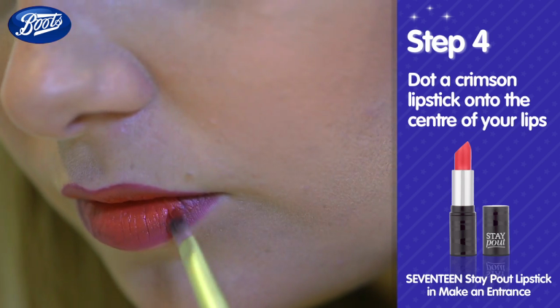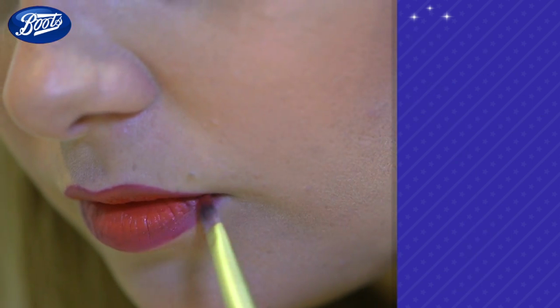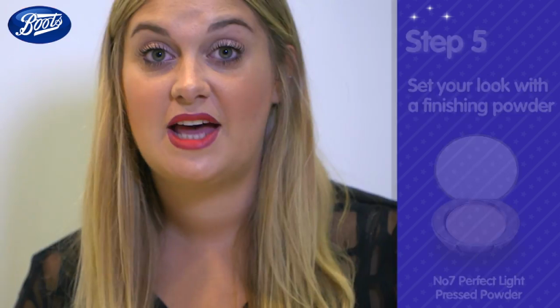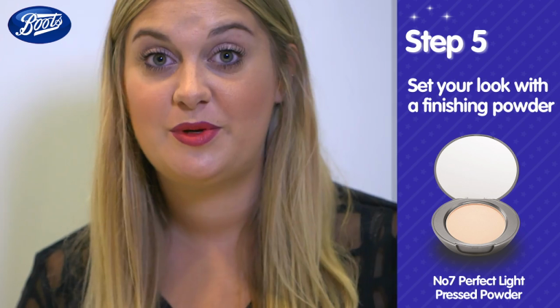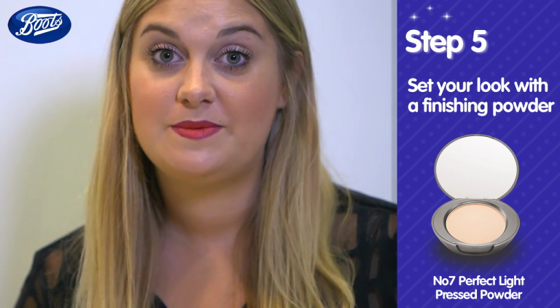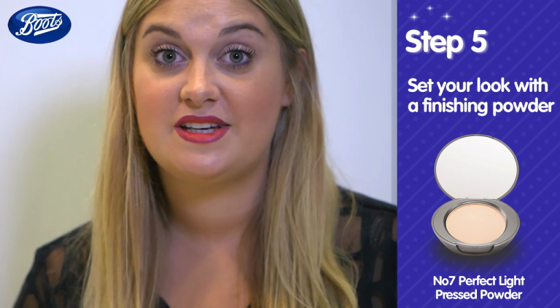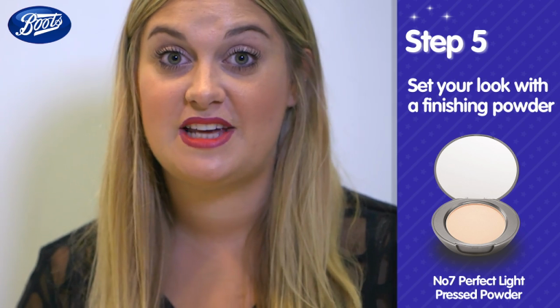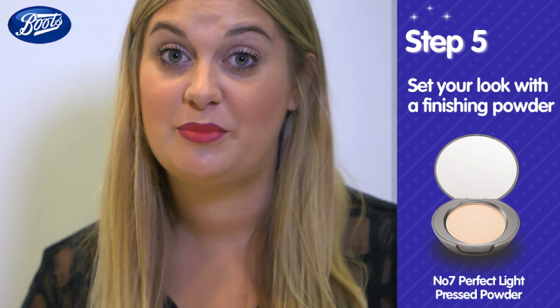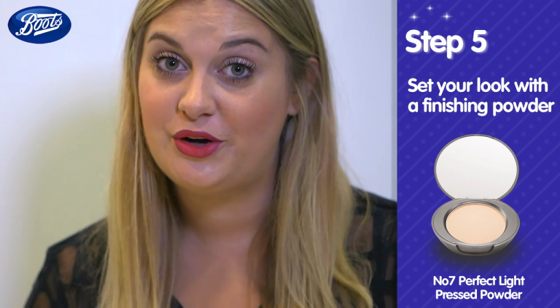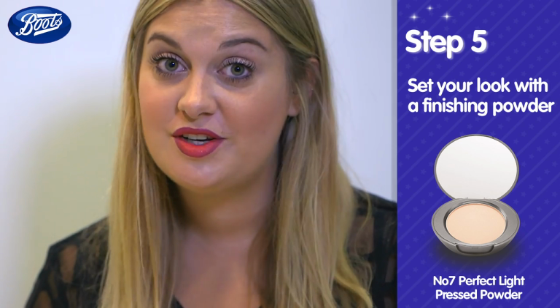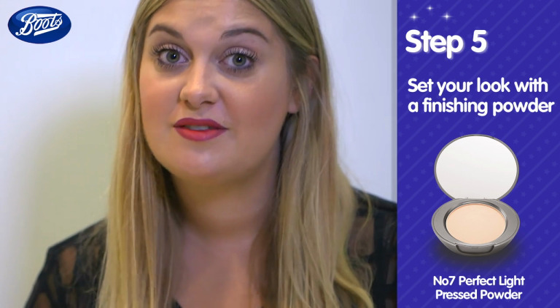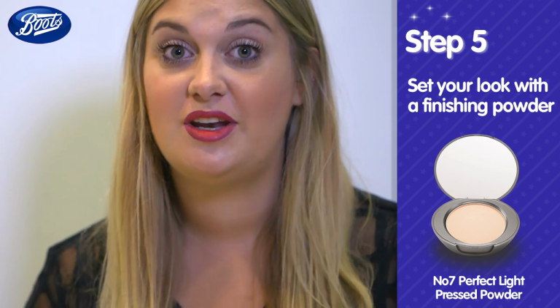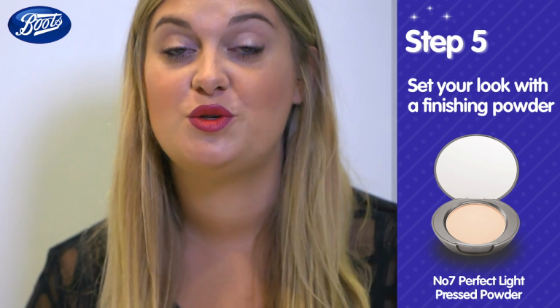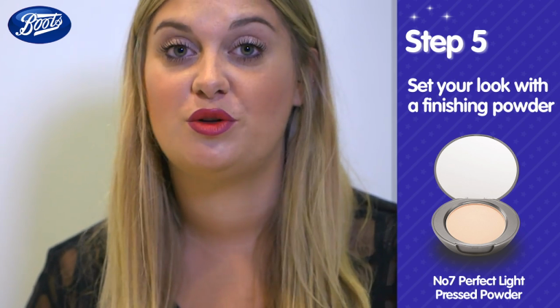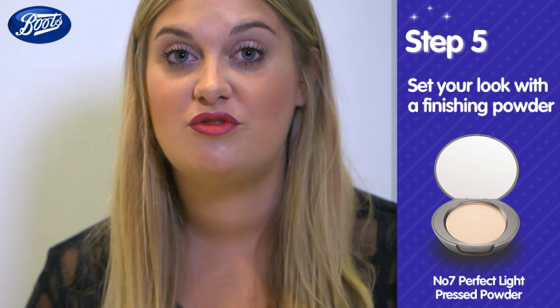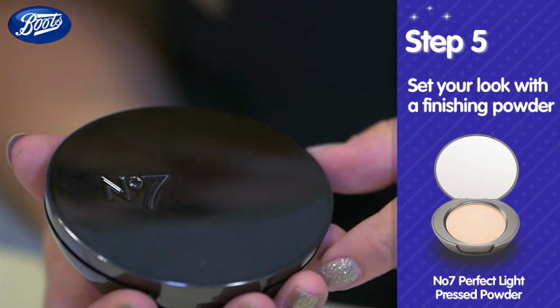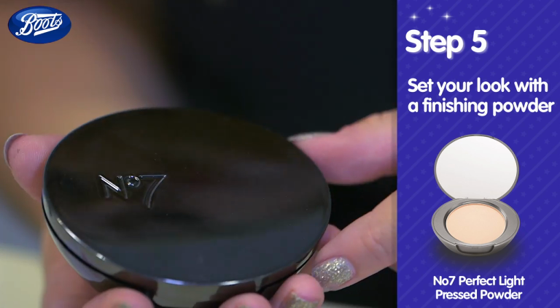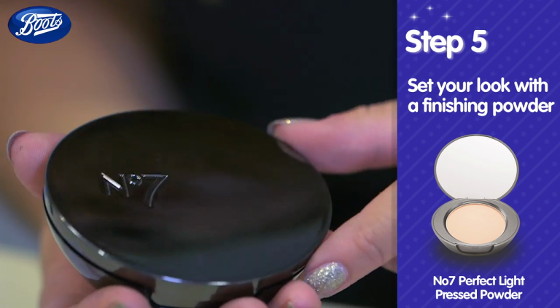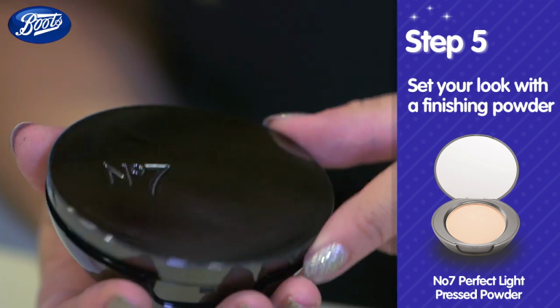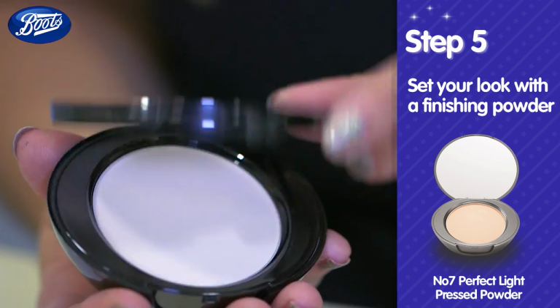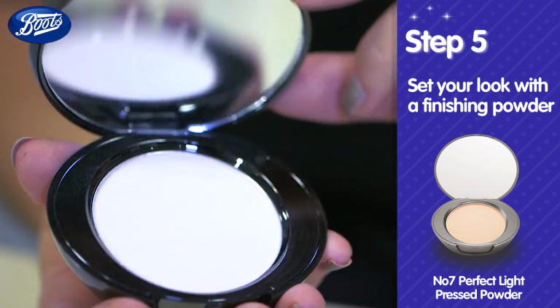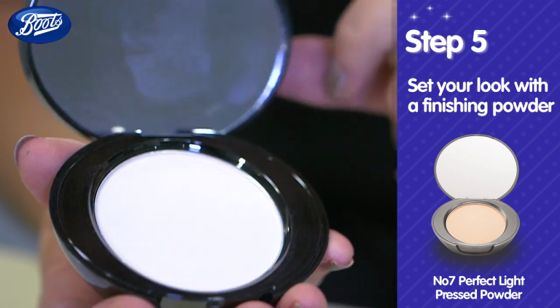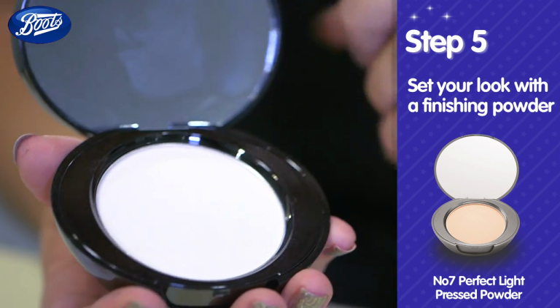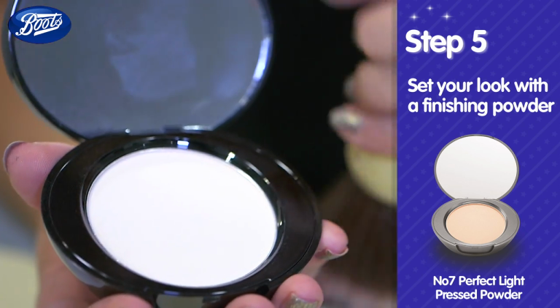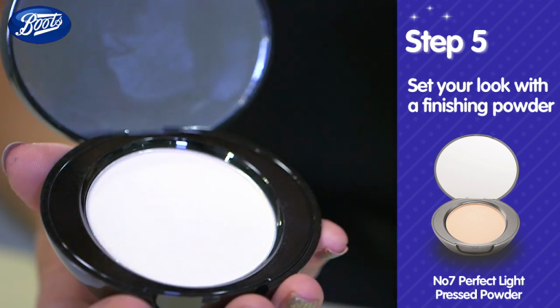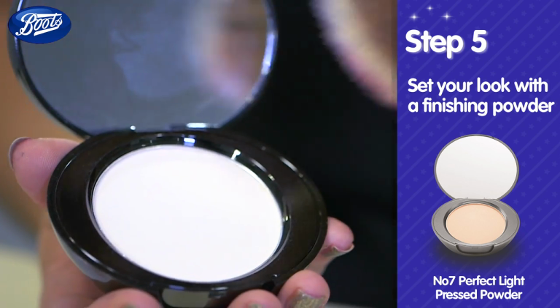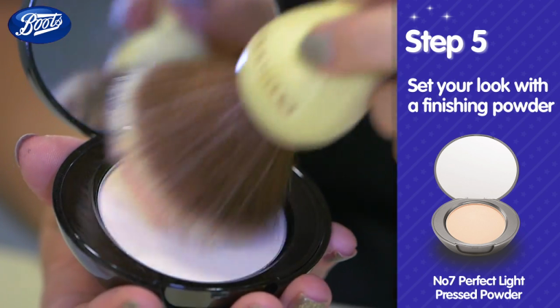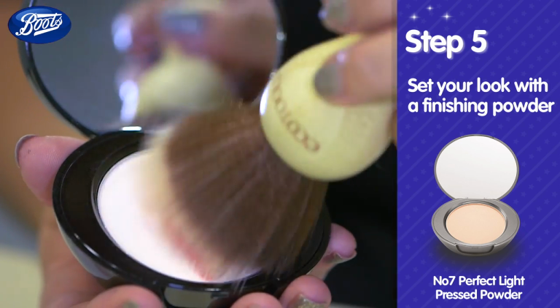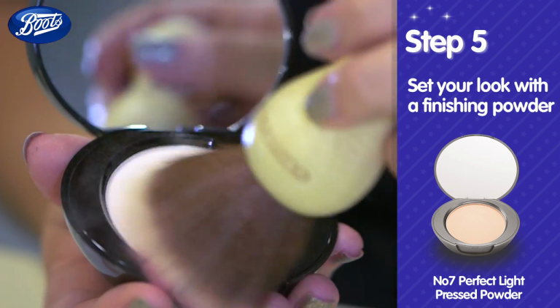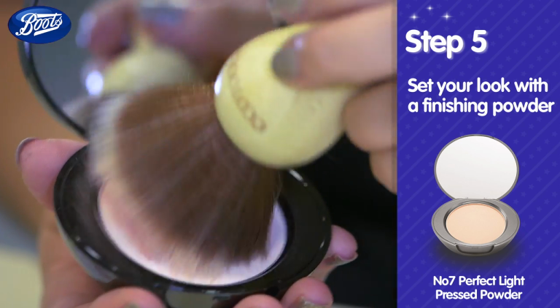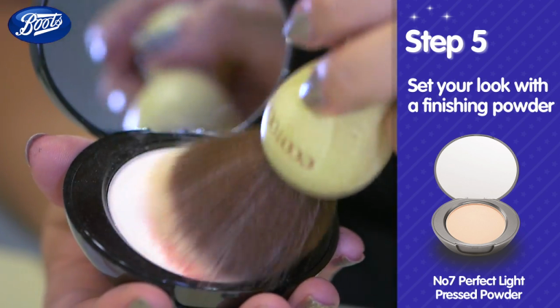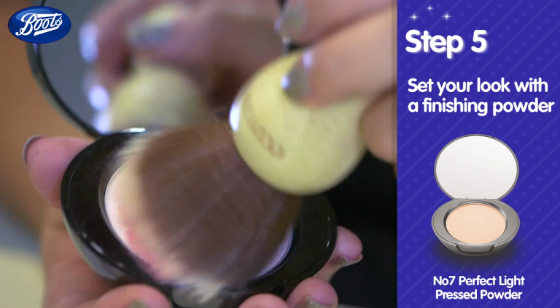To help your lipstick stay put, finish with a really light dusting of finishing powder or mattifying powder.